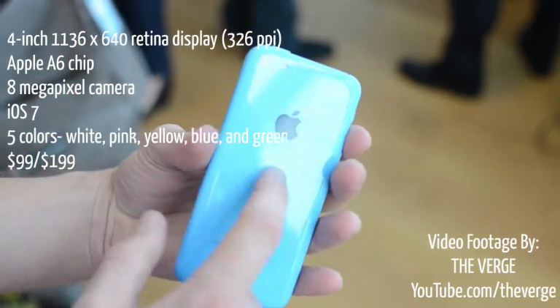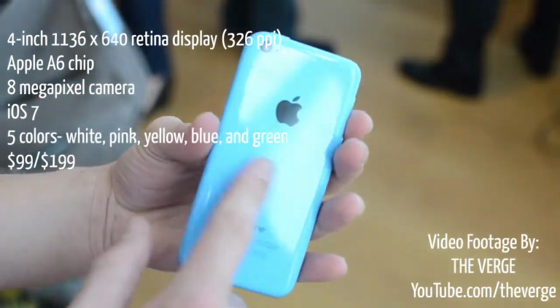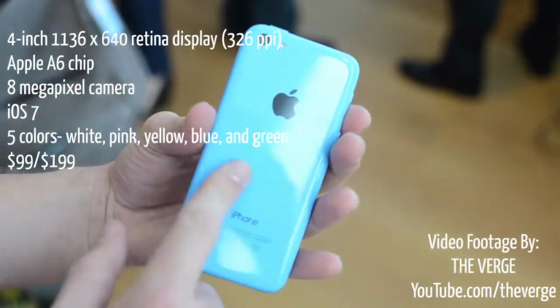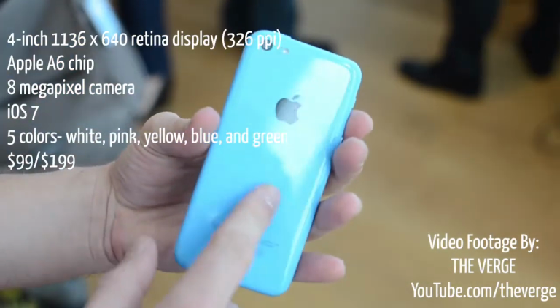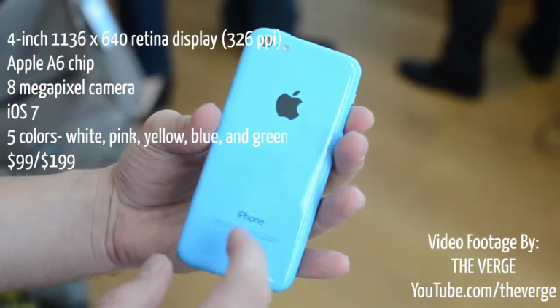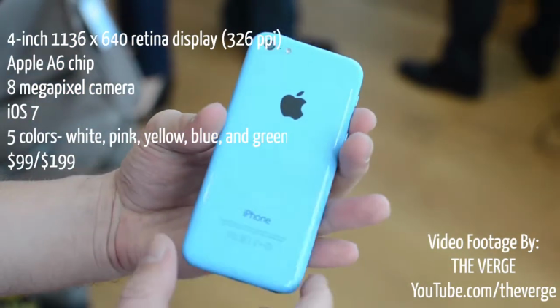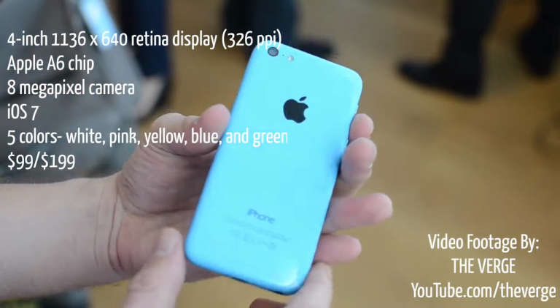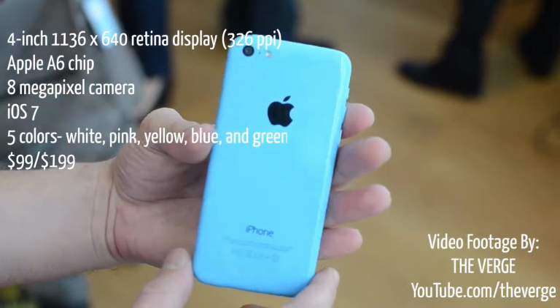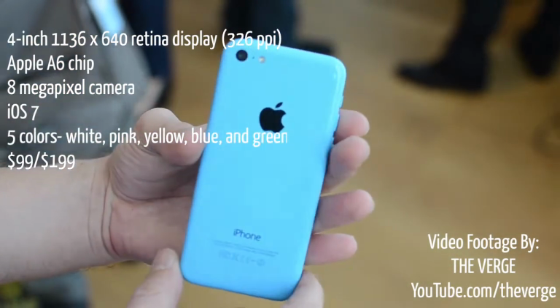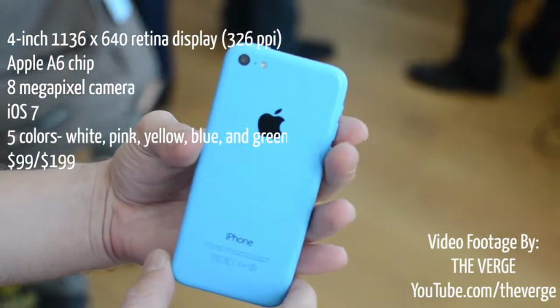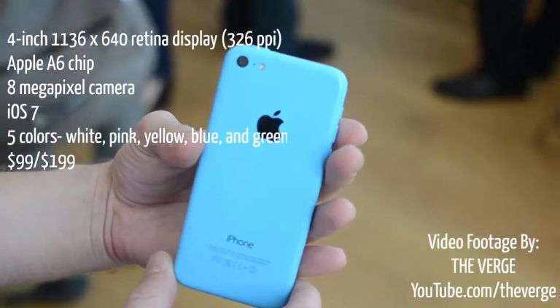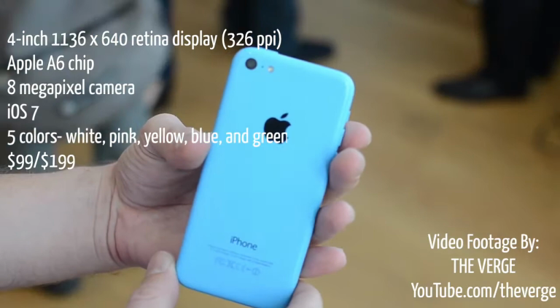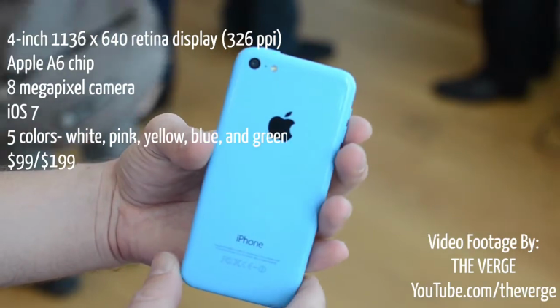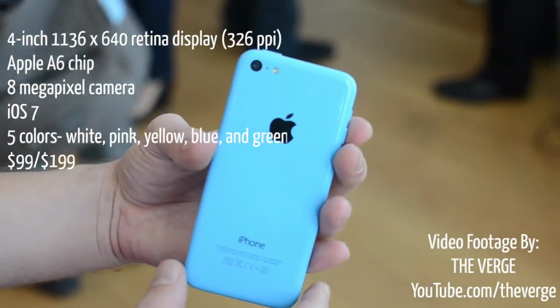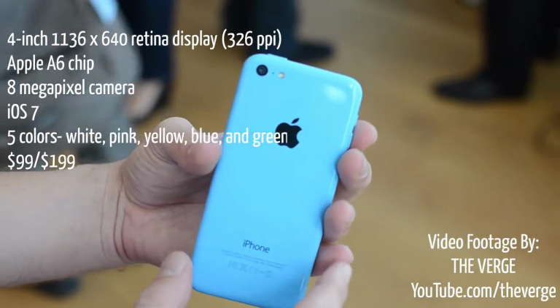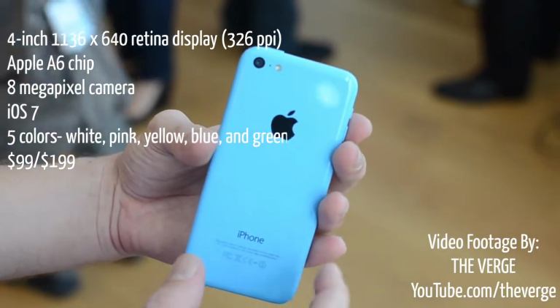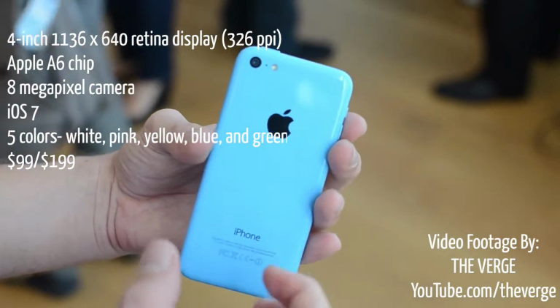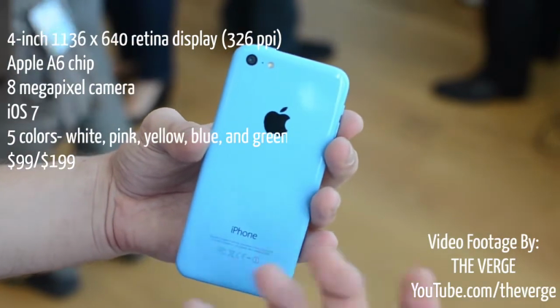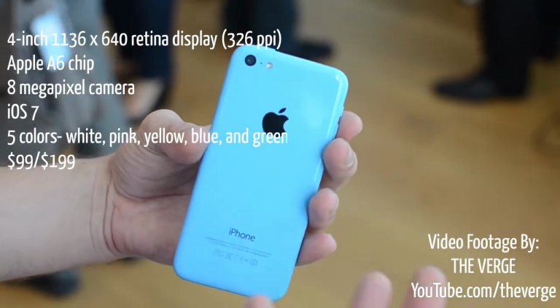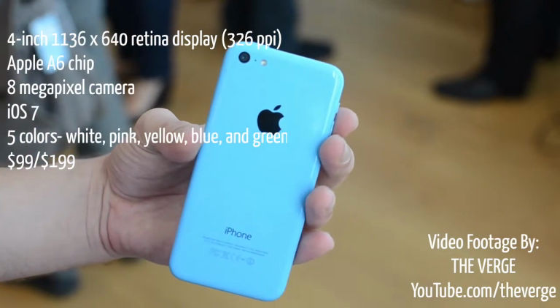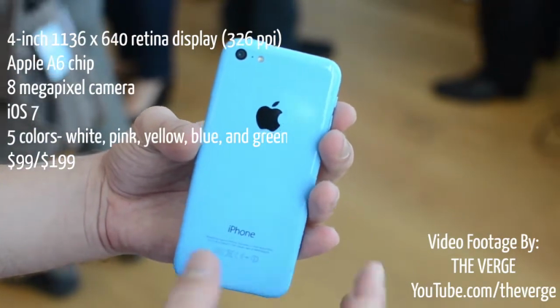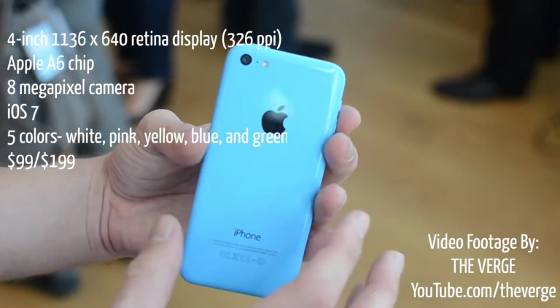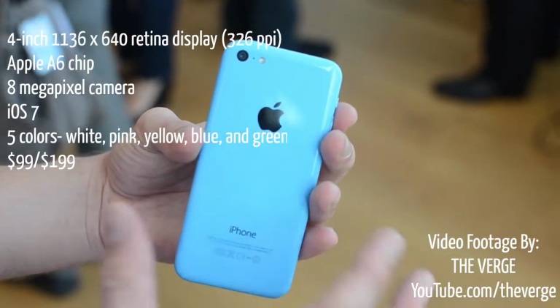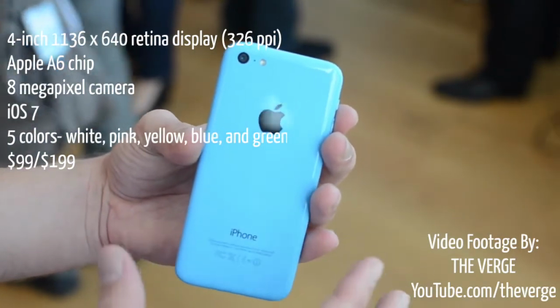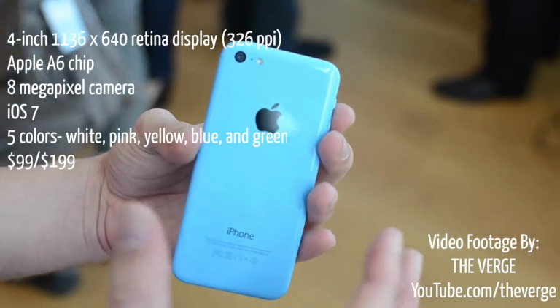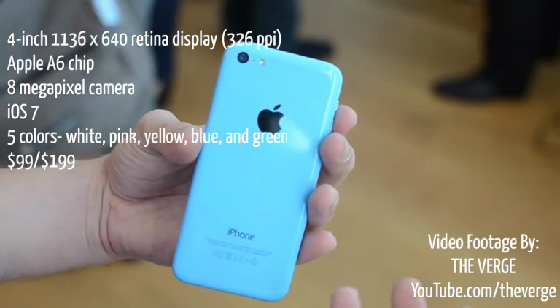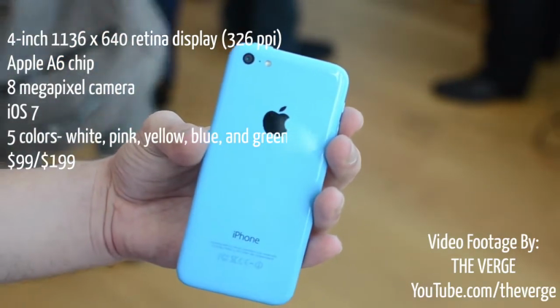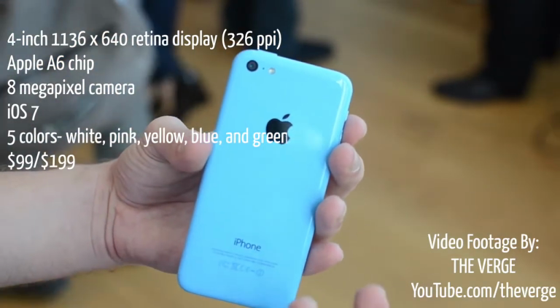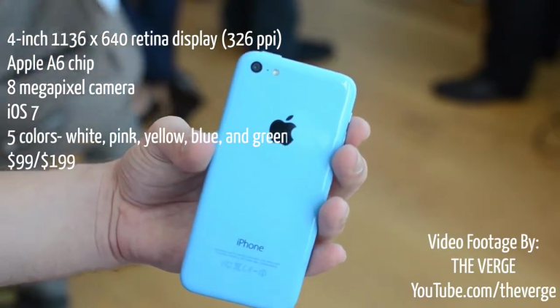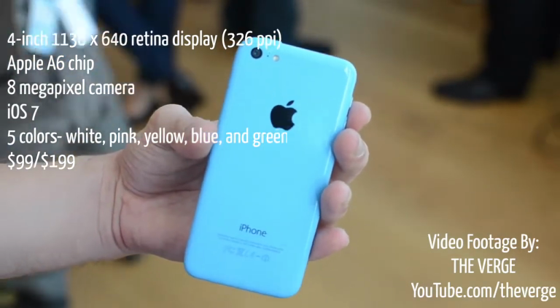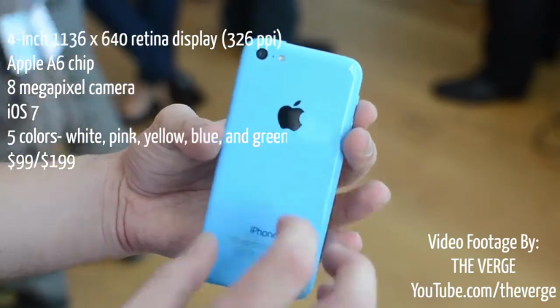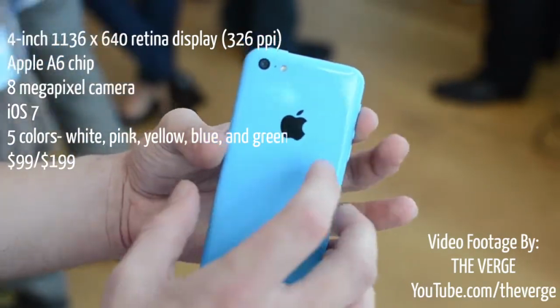The price for the iPhone 5C would be $99 for 16GB and $199 for 32GB.